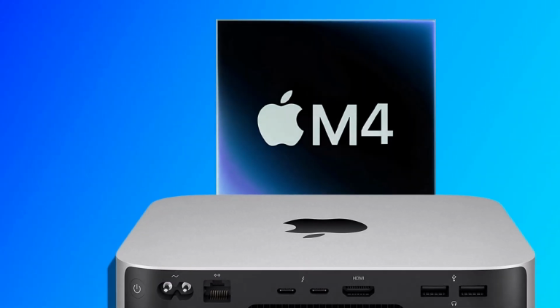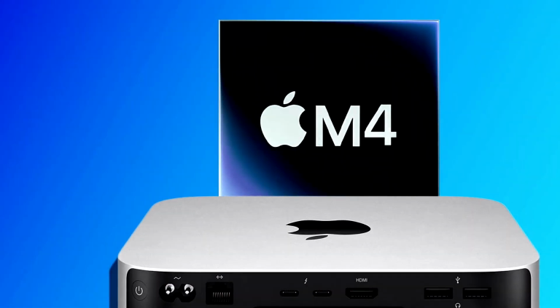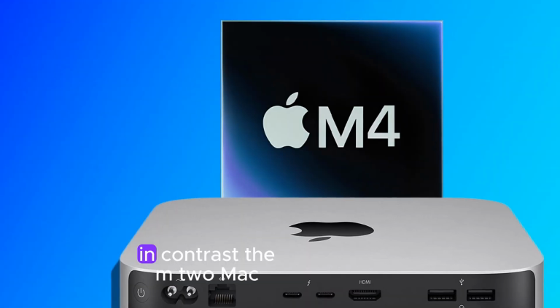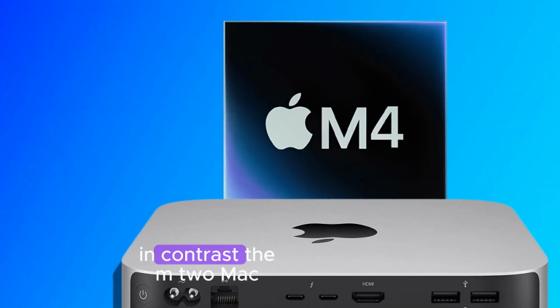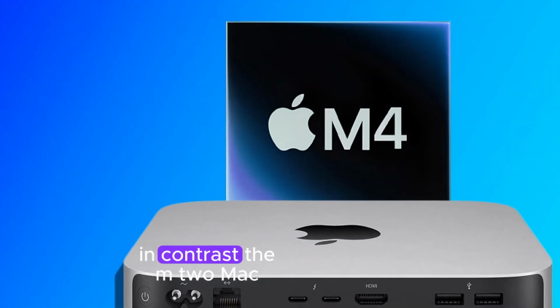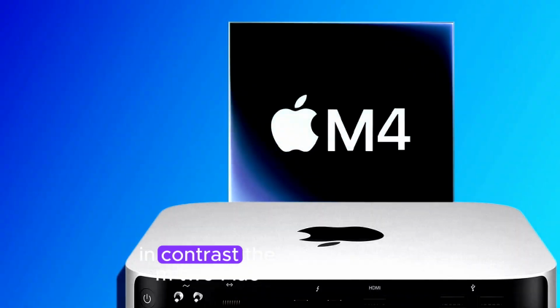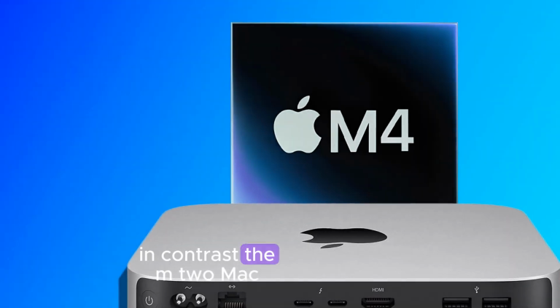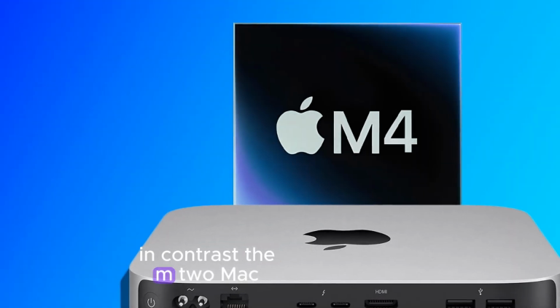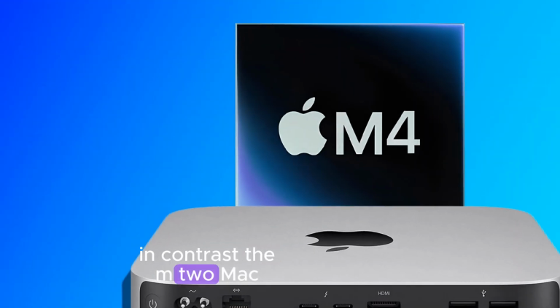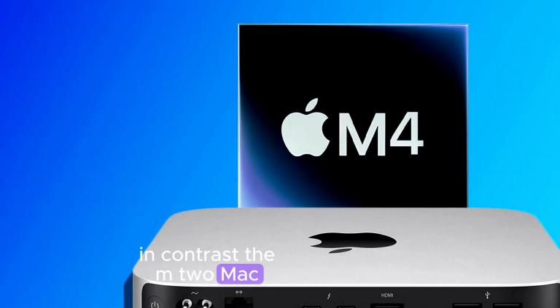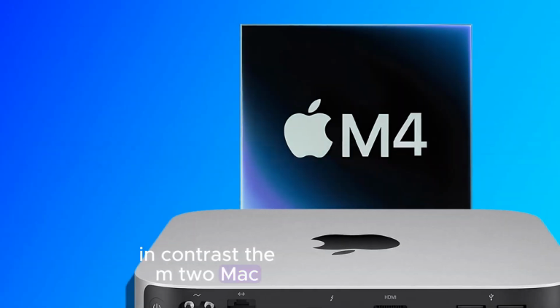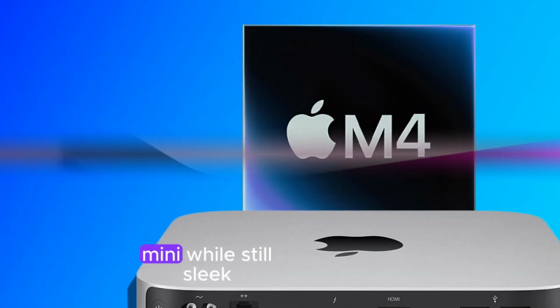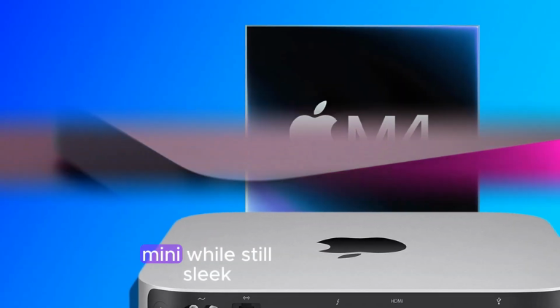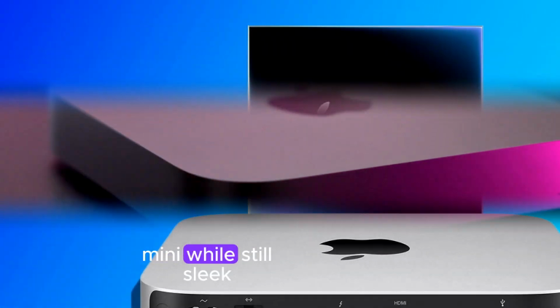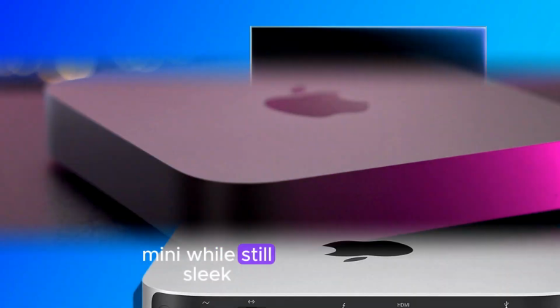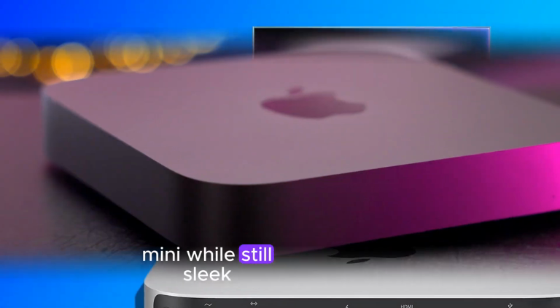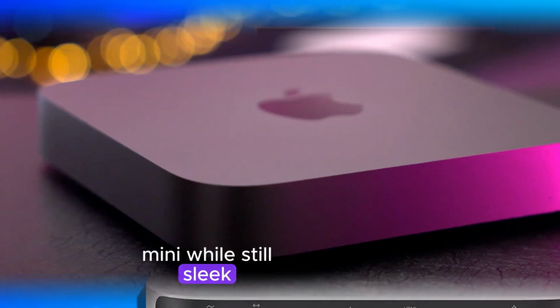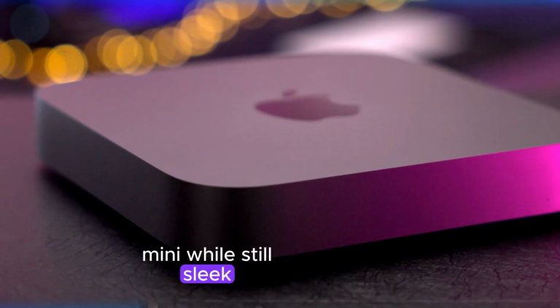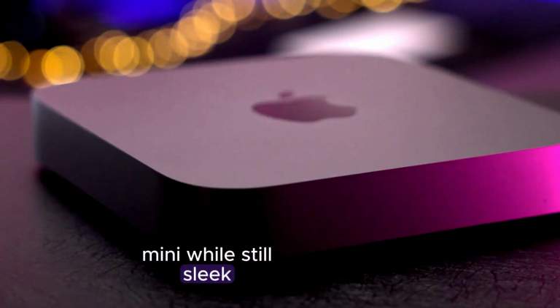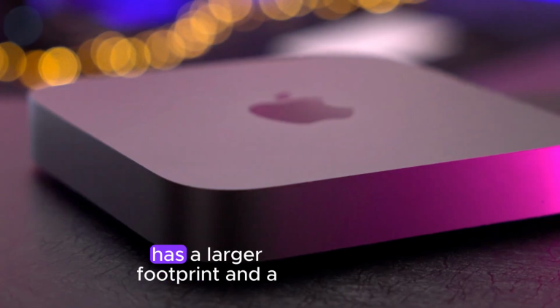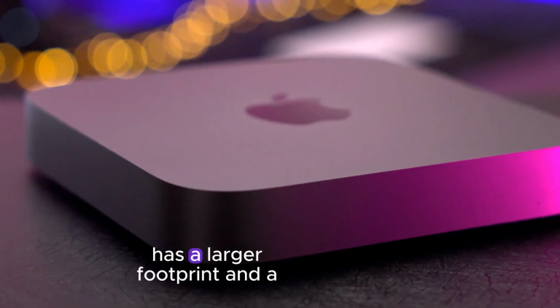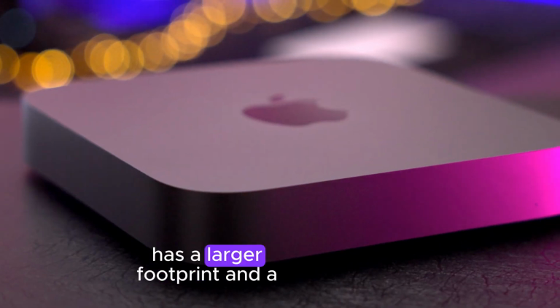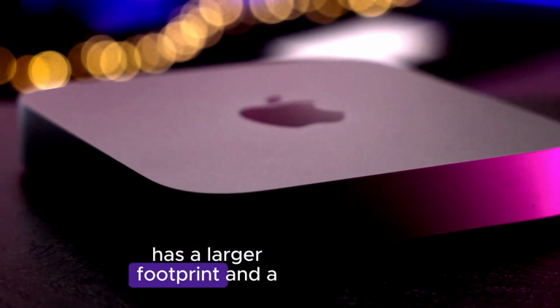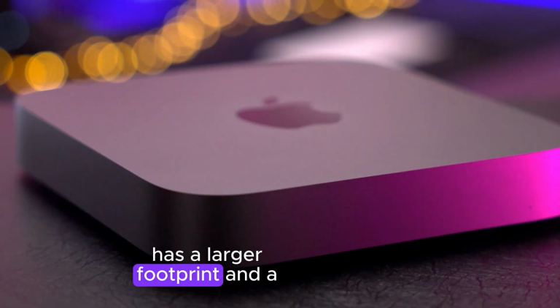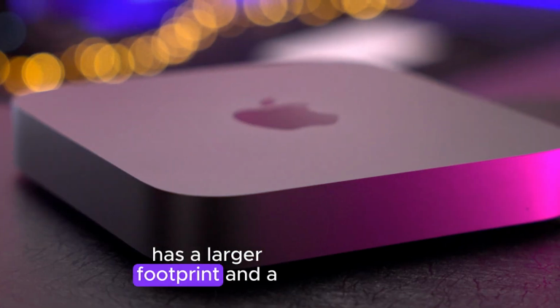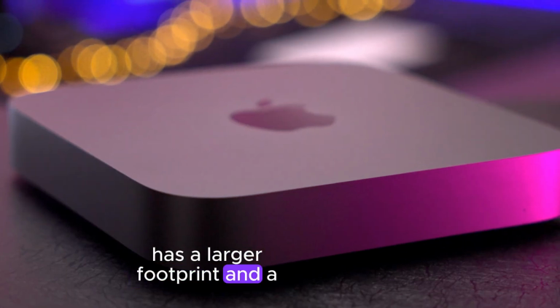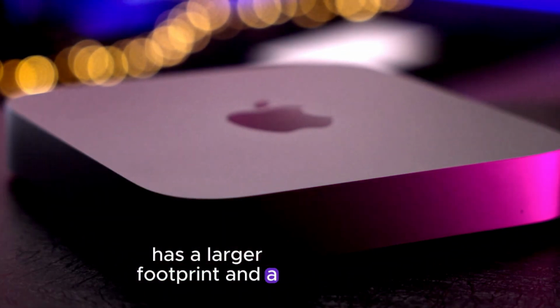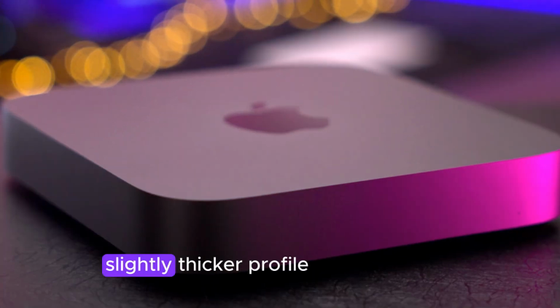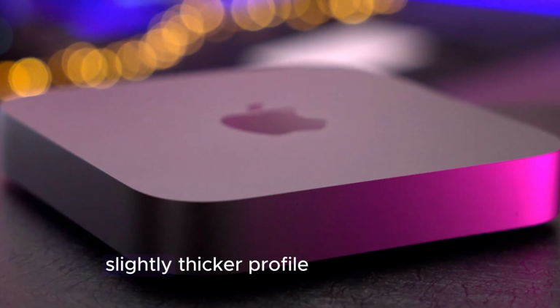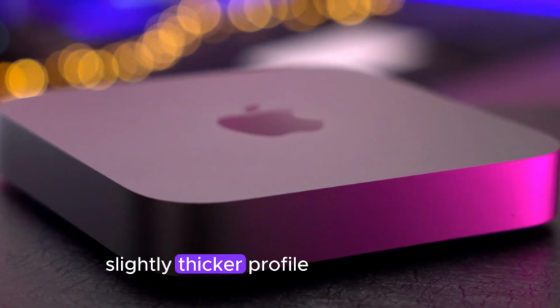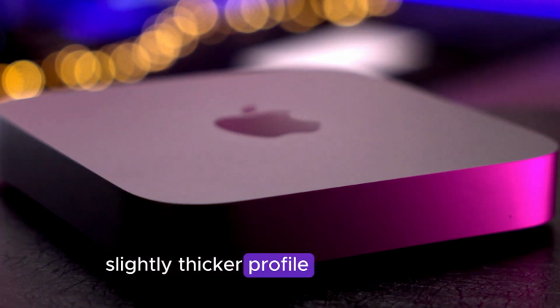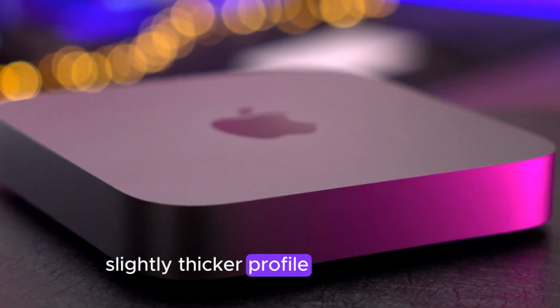whether it's a home office or a creative studio. In contrast, the M2 Mac Mini, while still sleek, has a larger footprint and a slightly thicker profile.